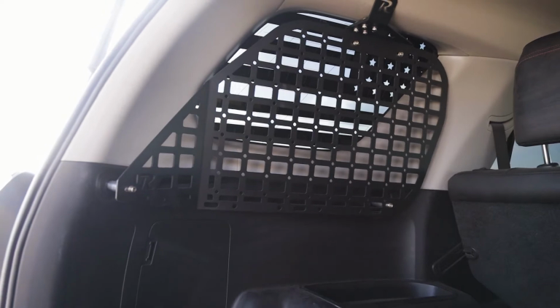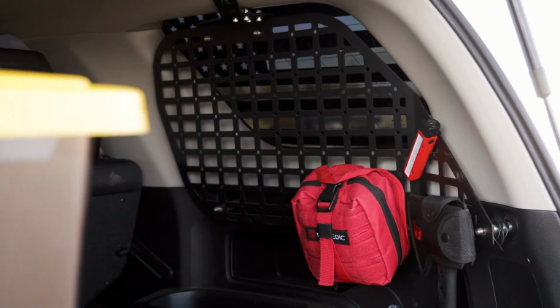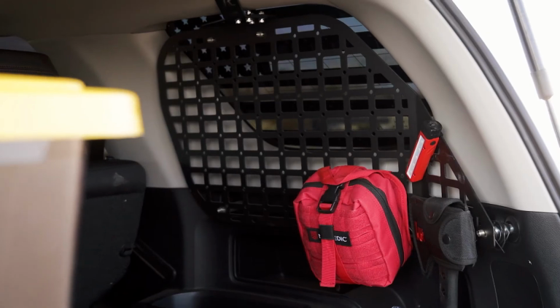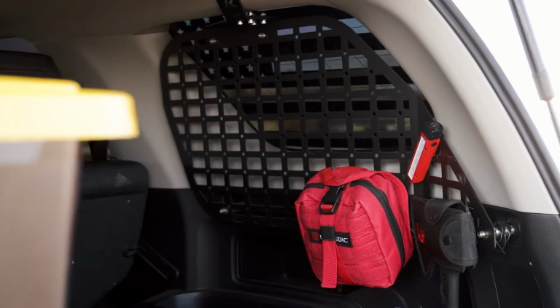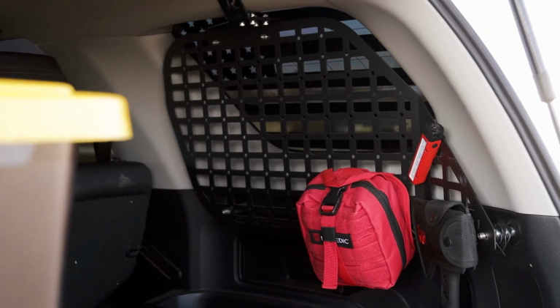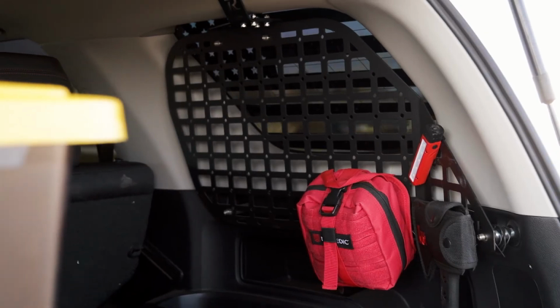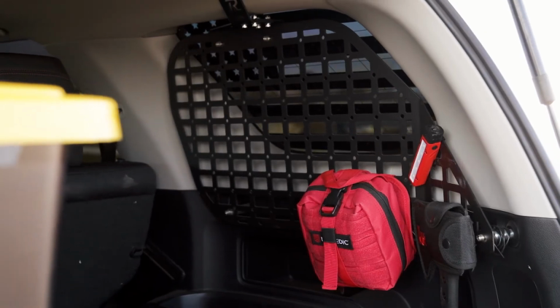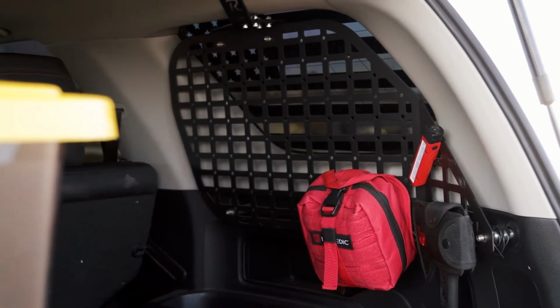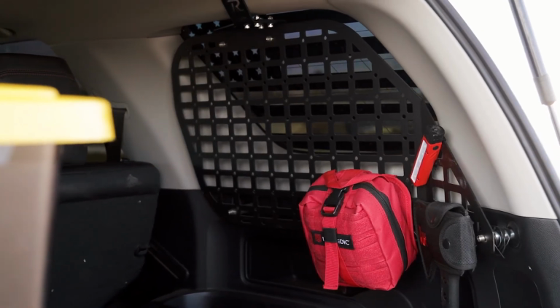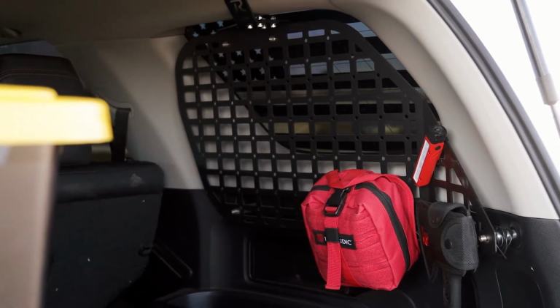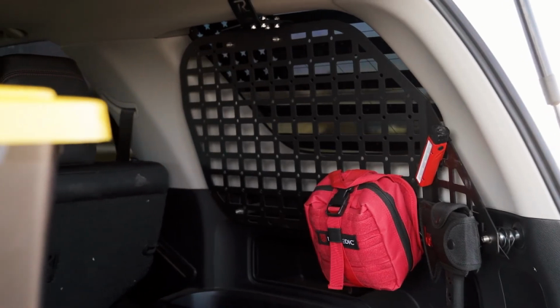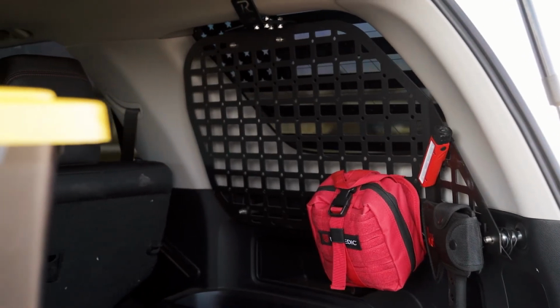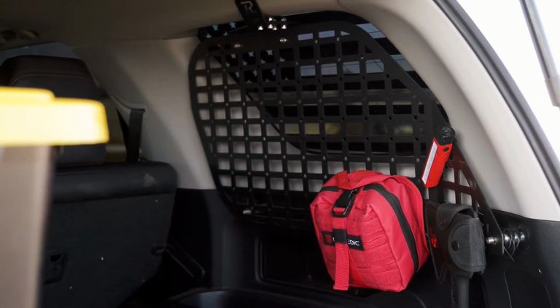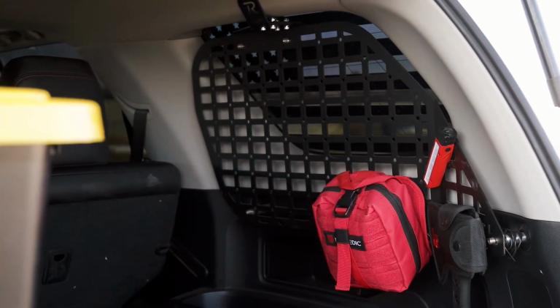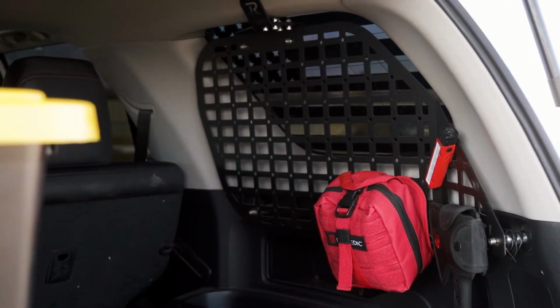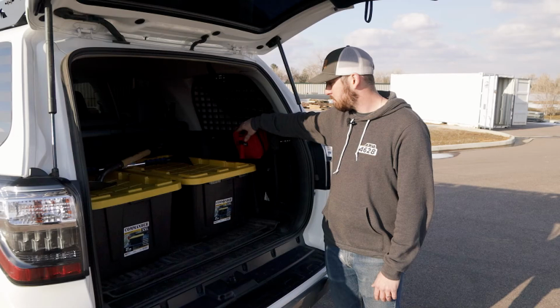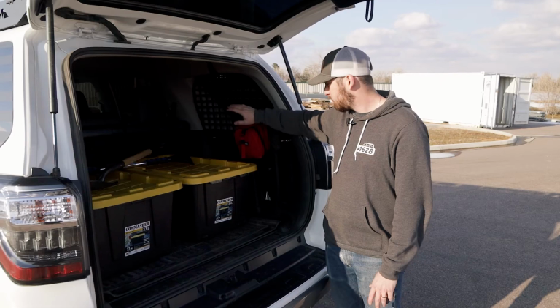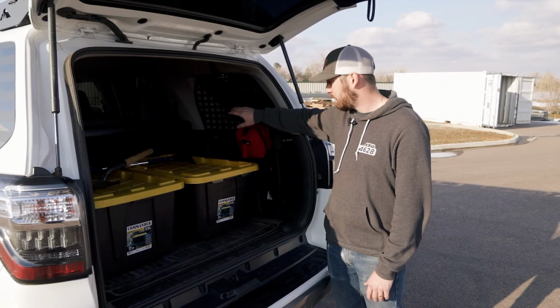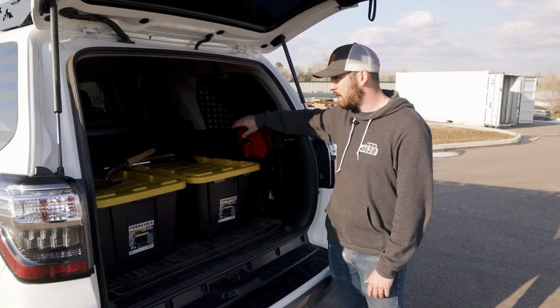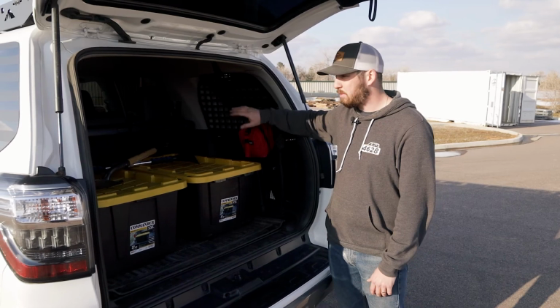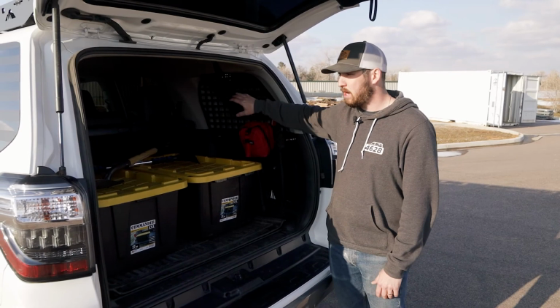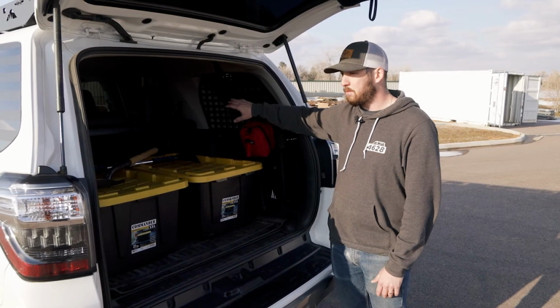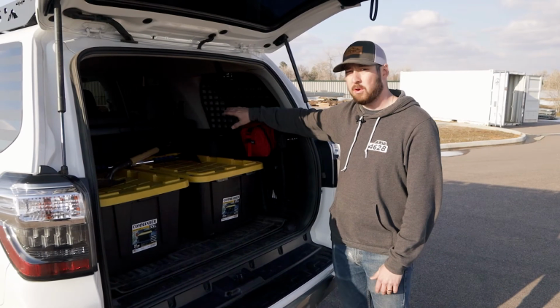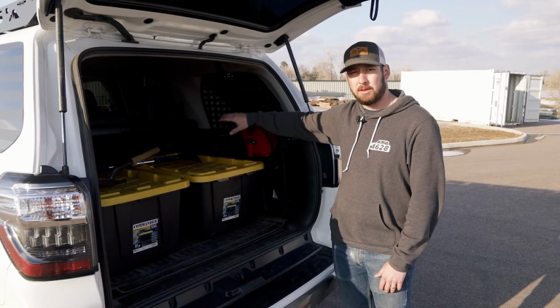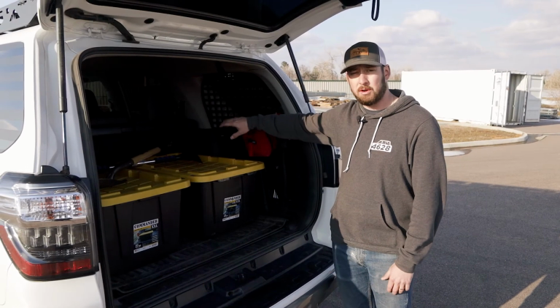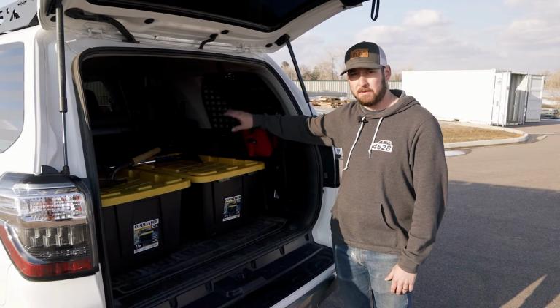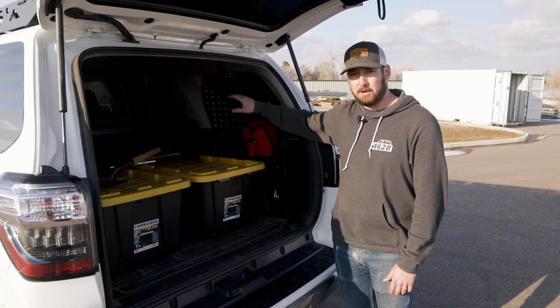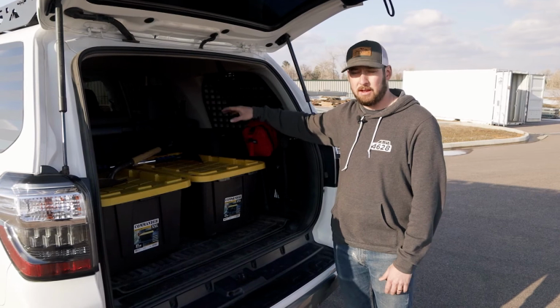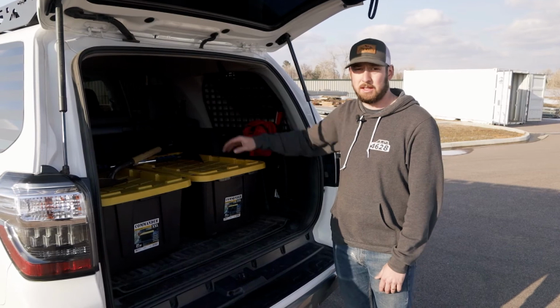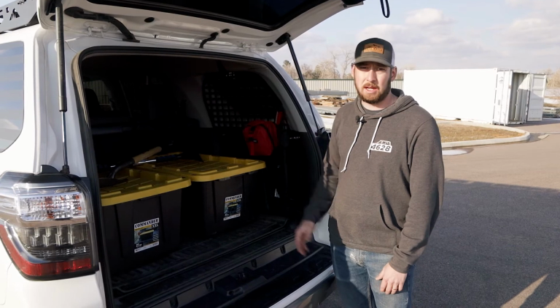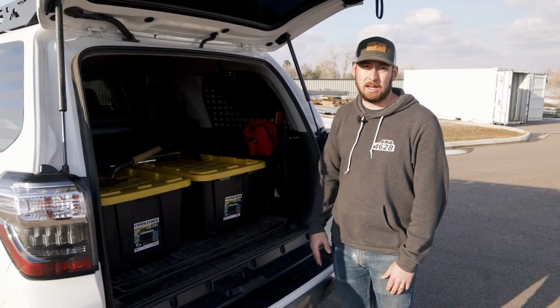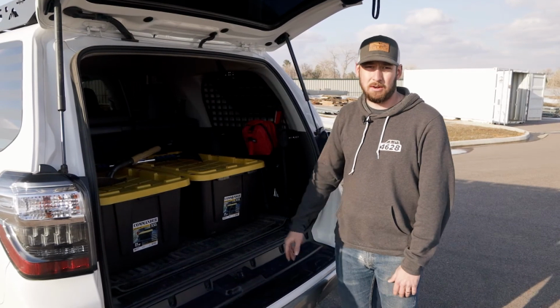Got a flashlight, hatchet, first aid kit, stuff like that. I plan on adding more down the road, but for now, that's what I got going.